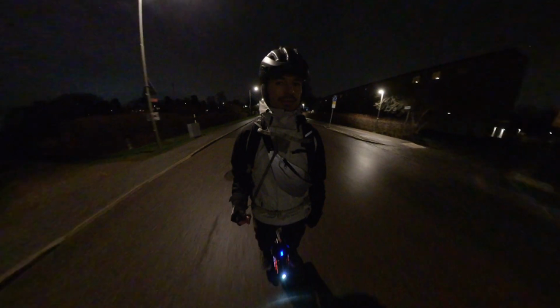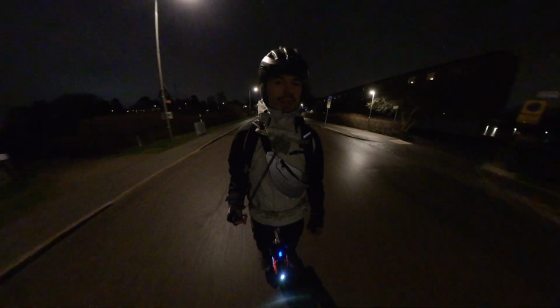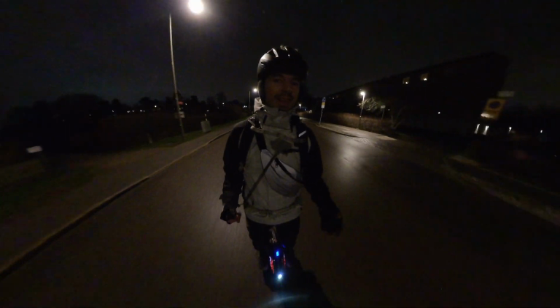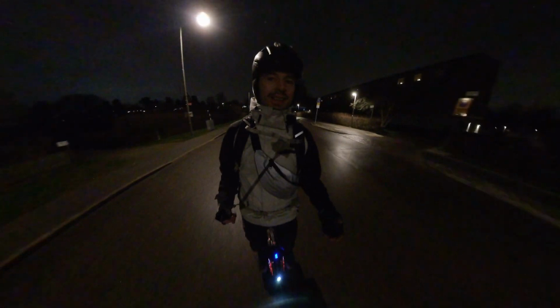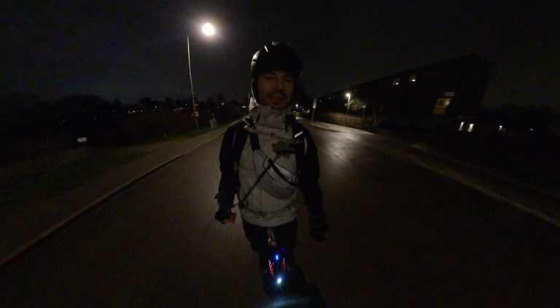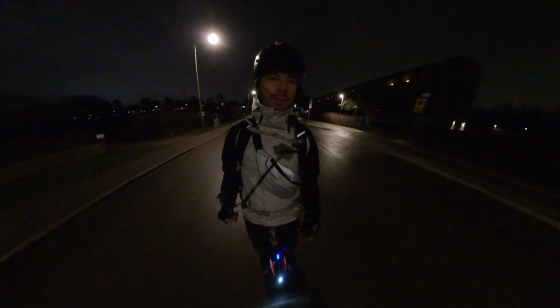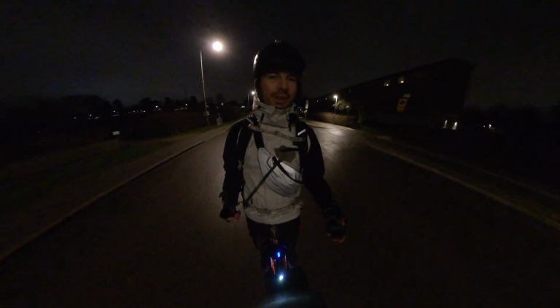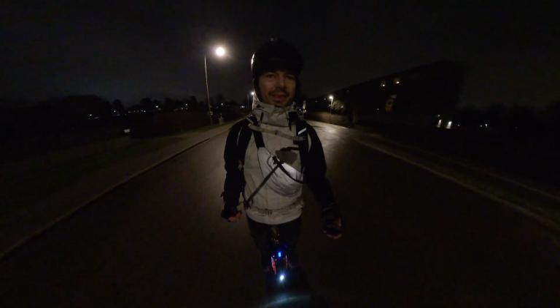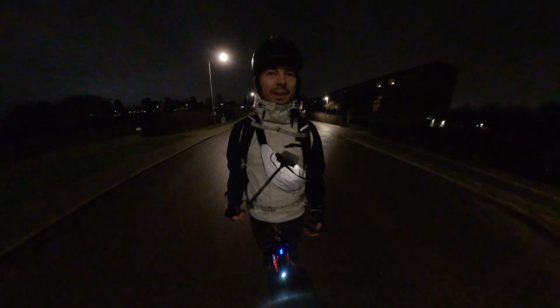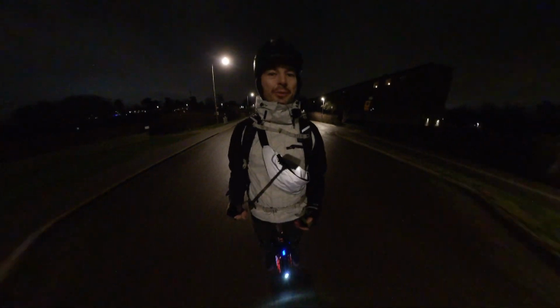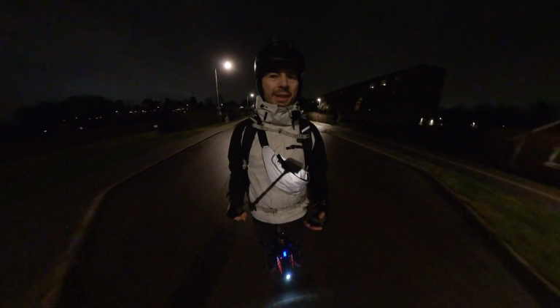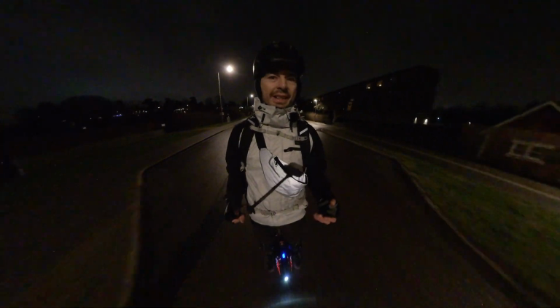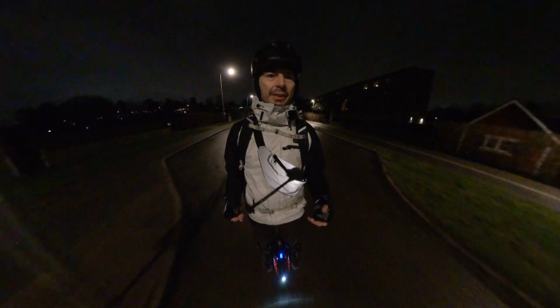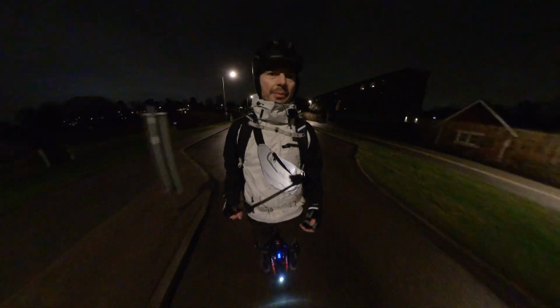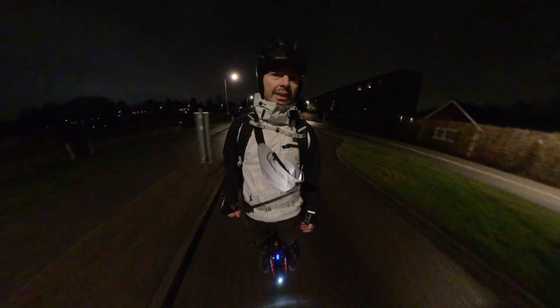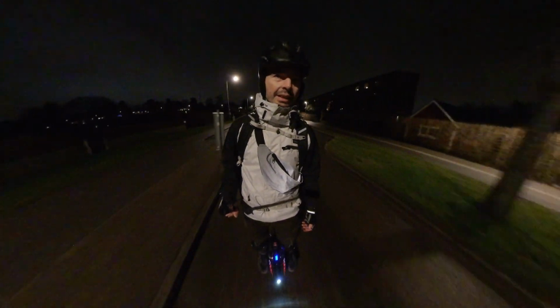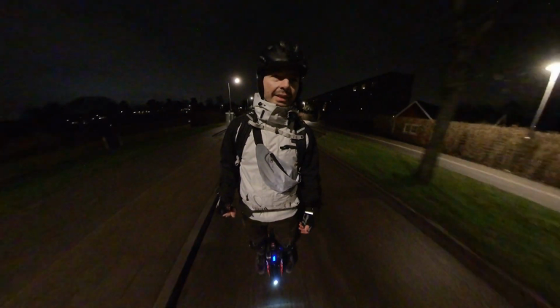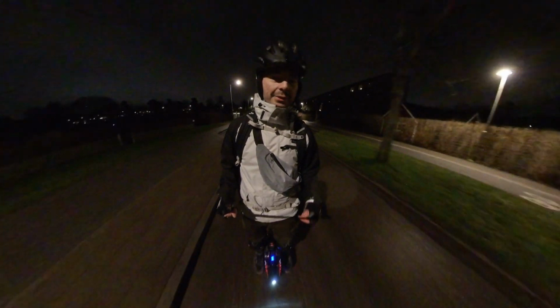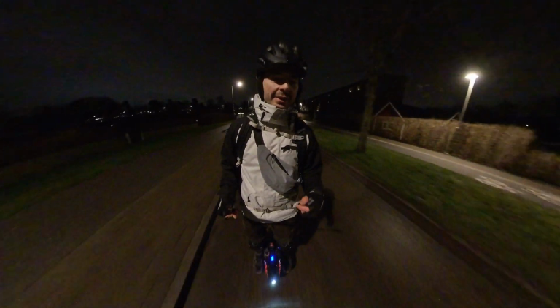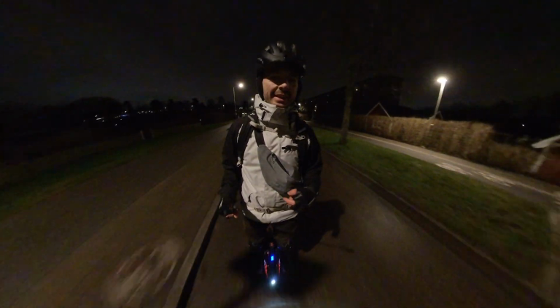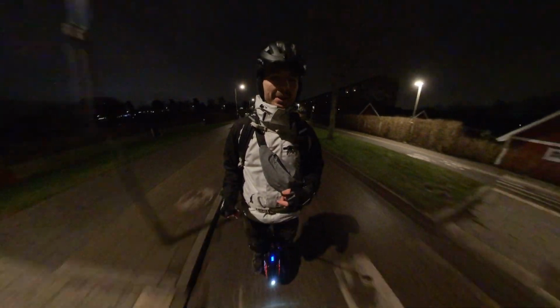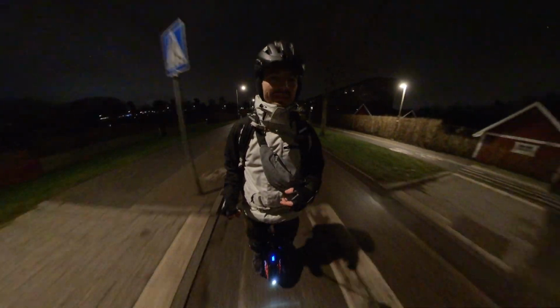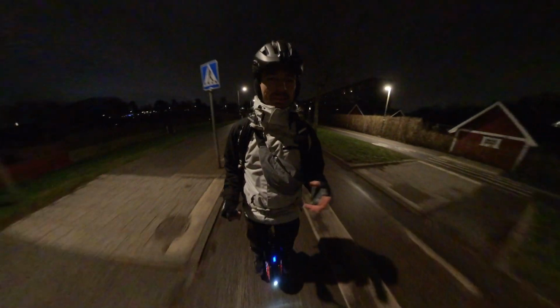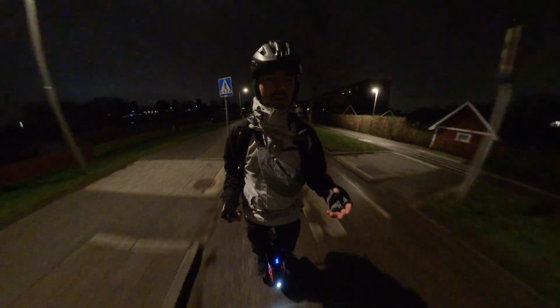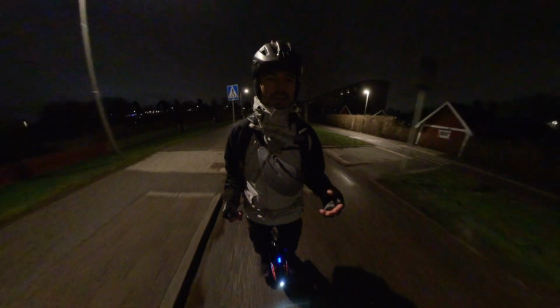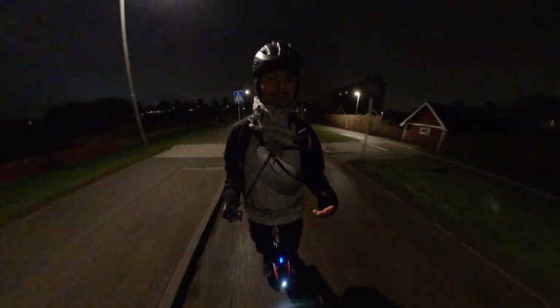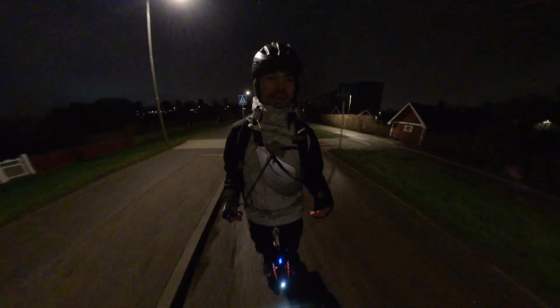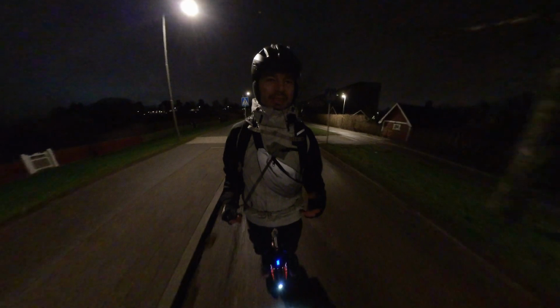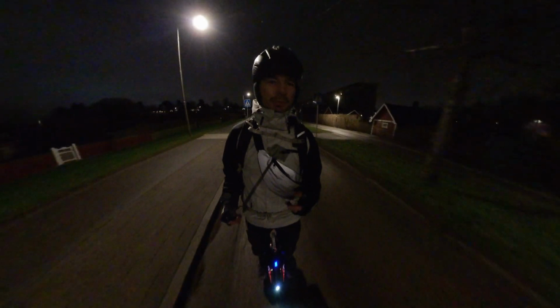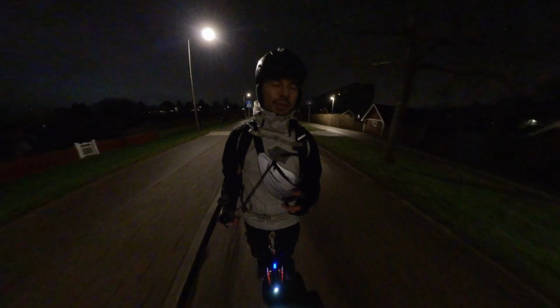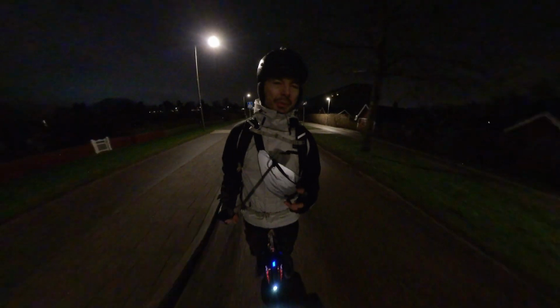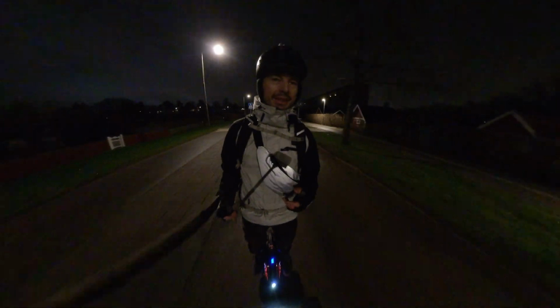Hi, I'm François. Welcome to my channel. This video is about beeps on e-motion wheels.